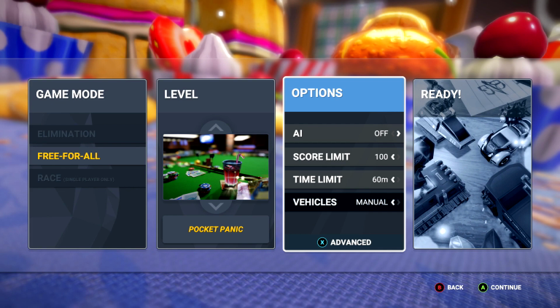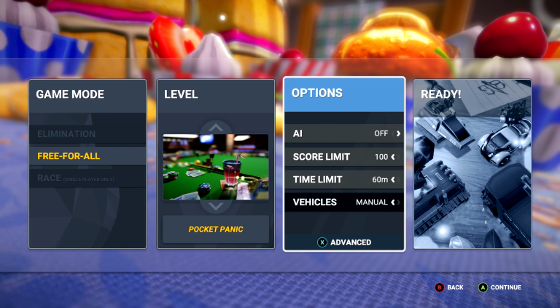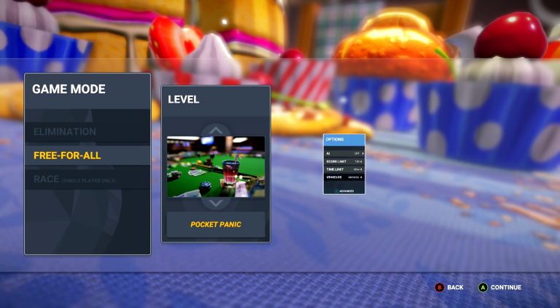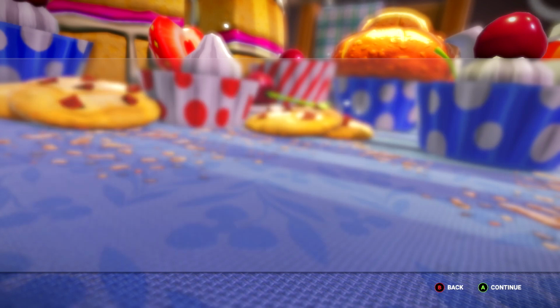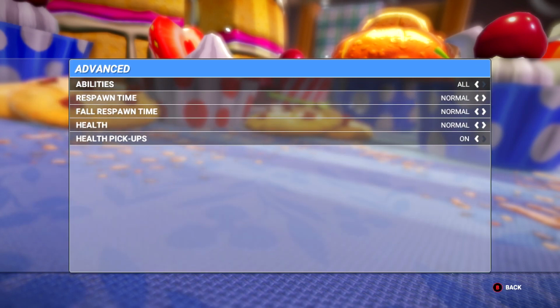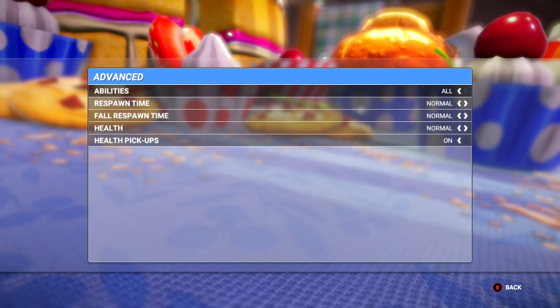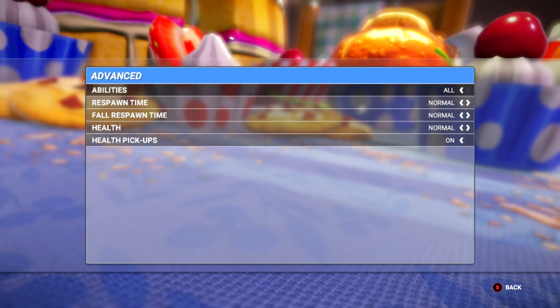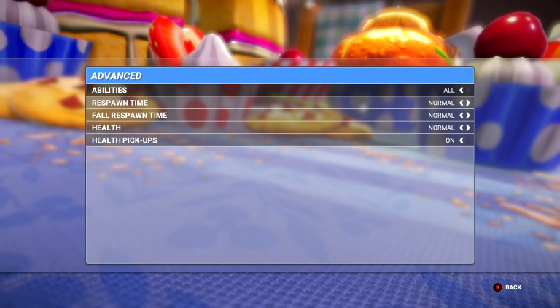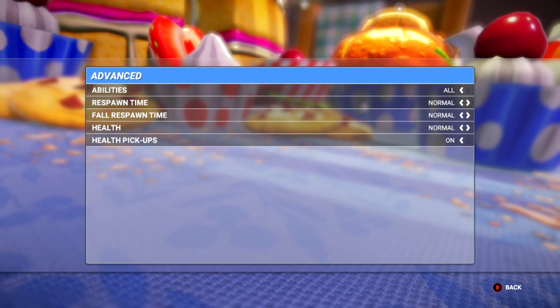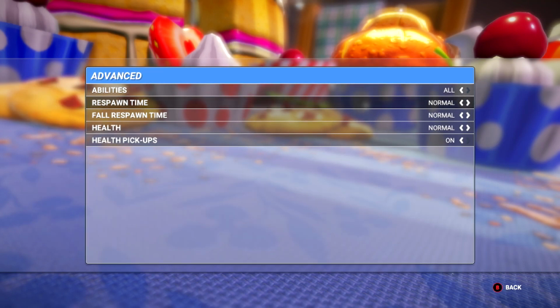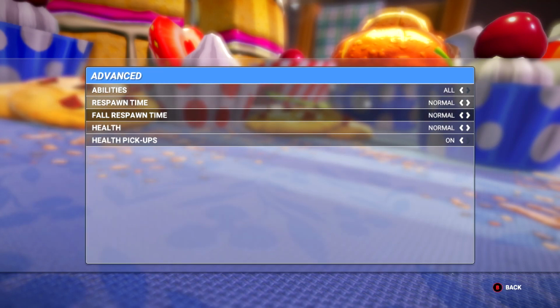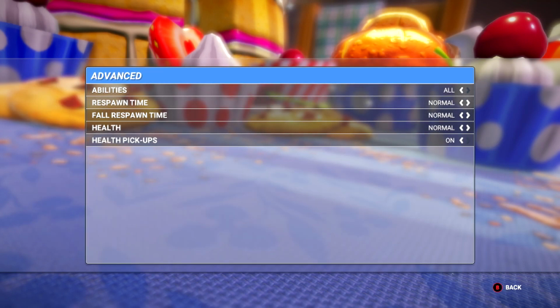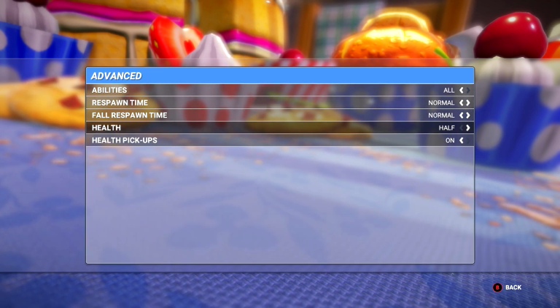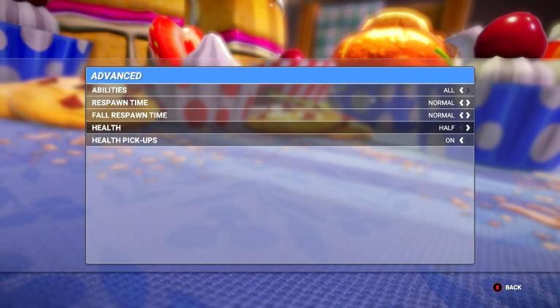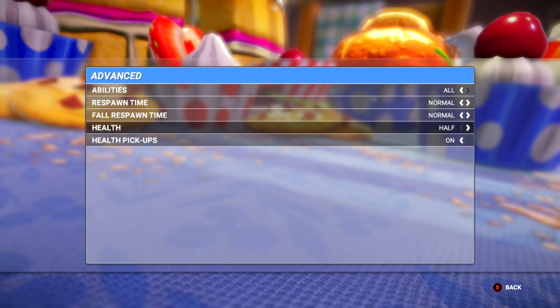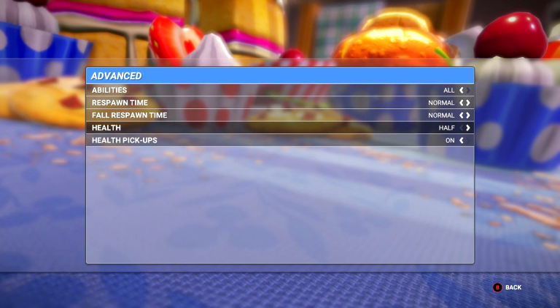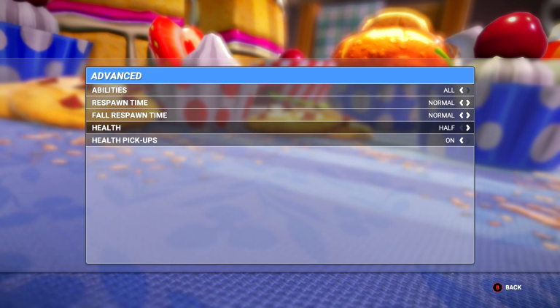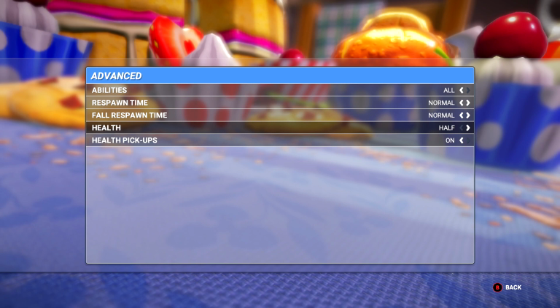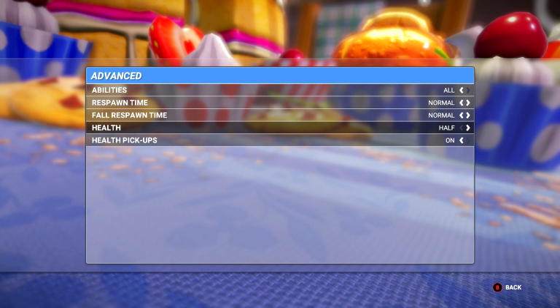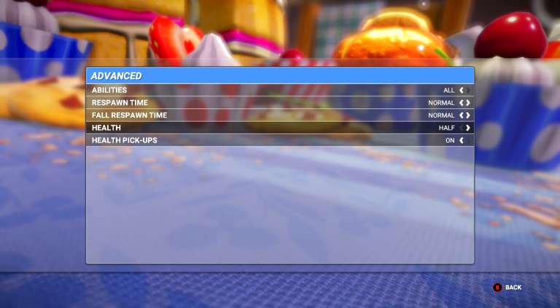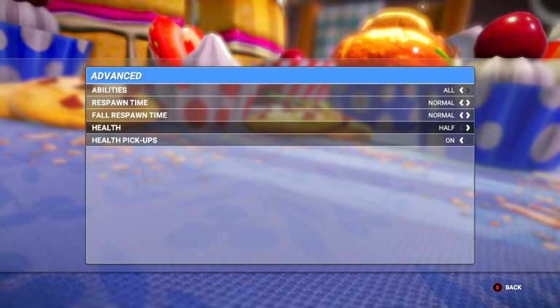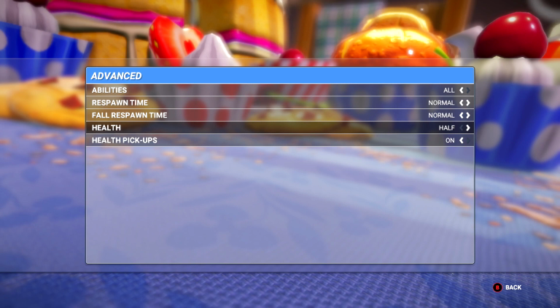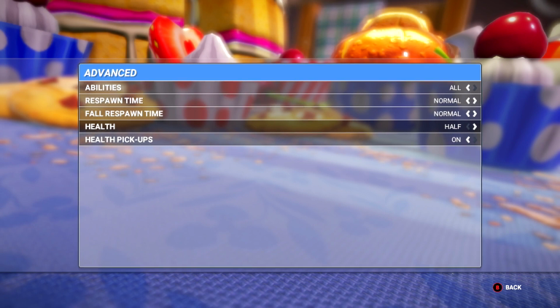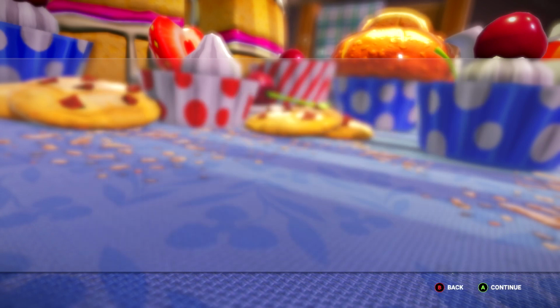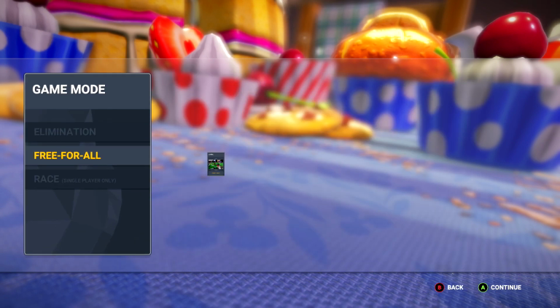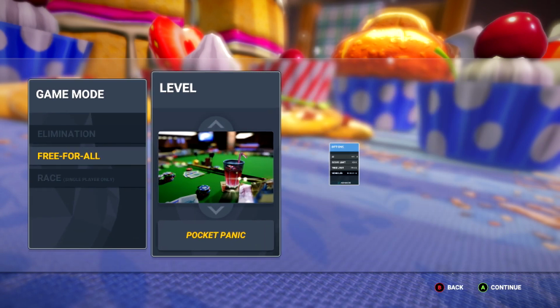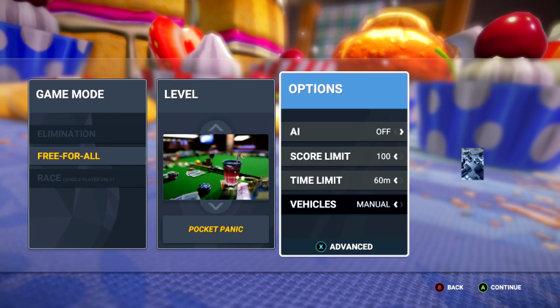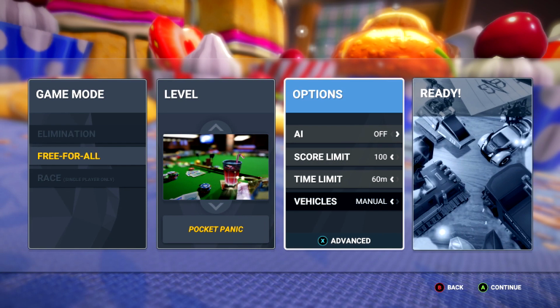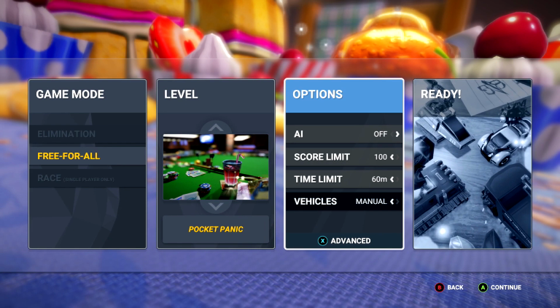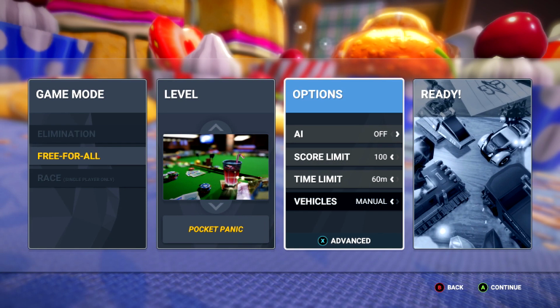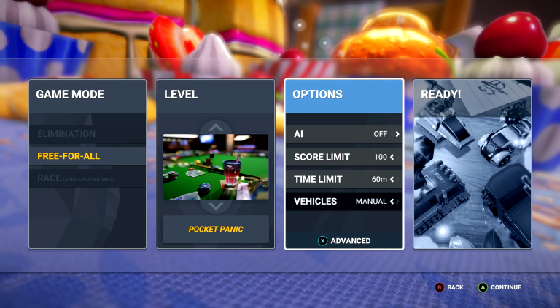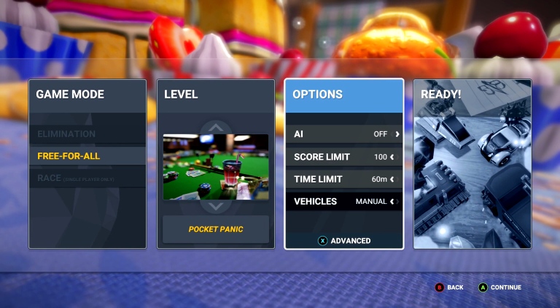Then hit the X button to go into advanced settings. We're going to set the health to half. After that, hit the B button to back out, then A button to advance.